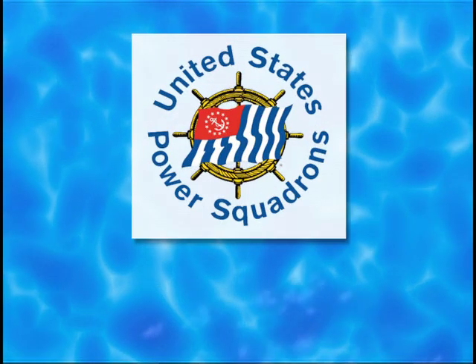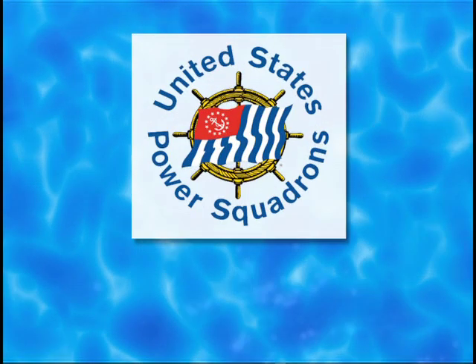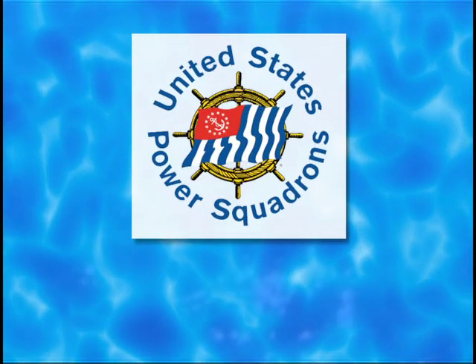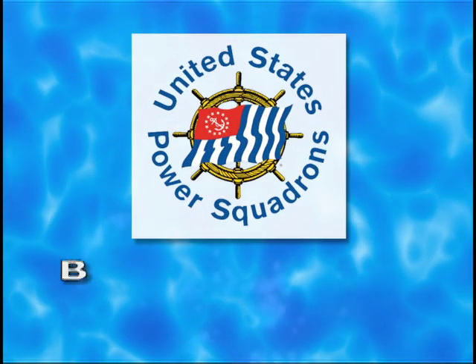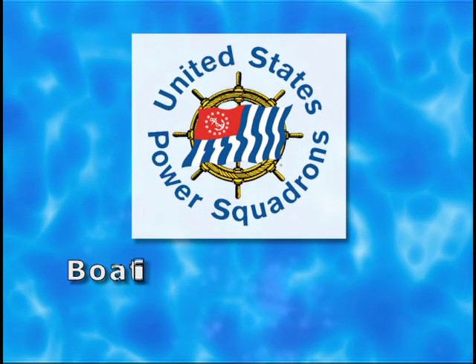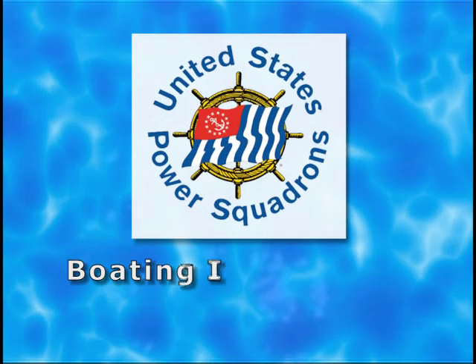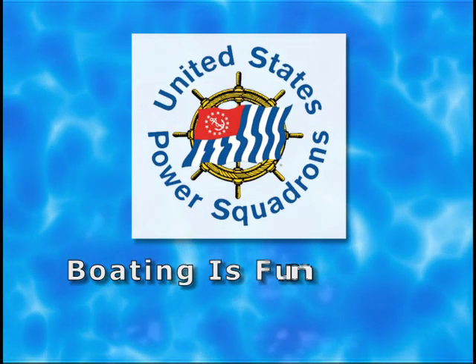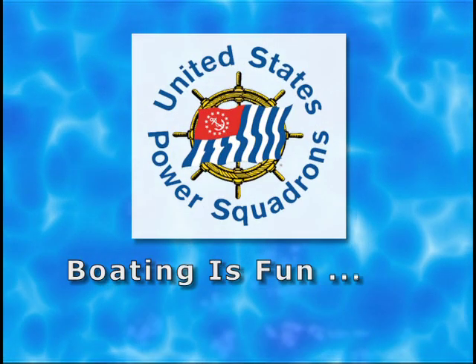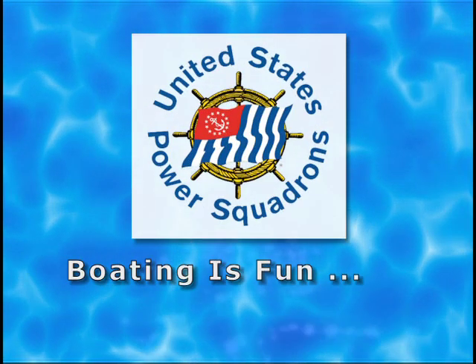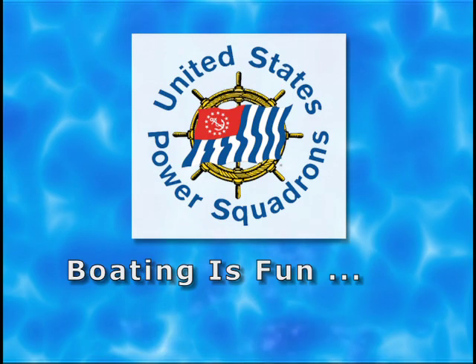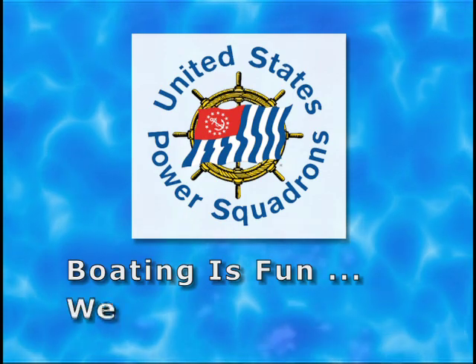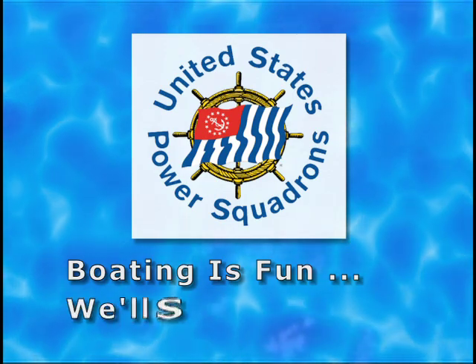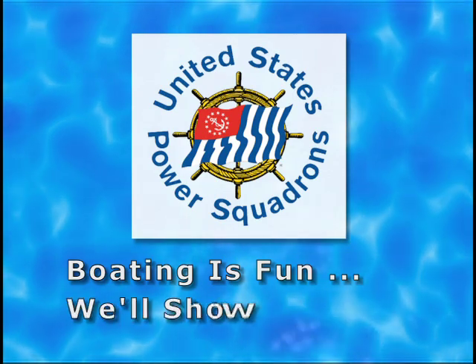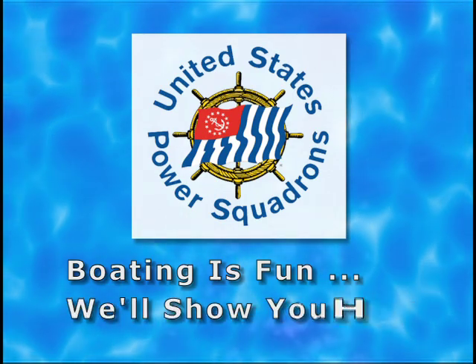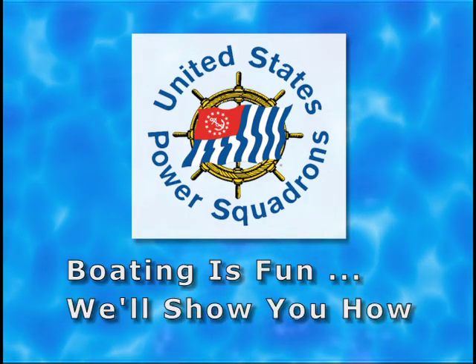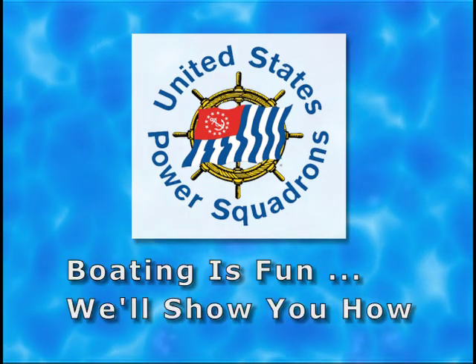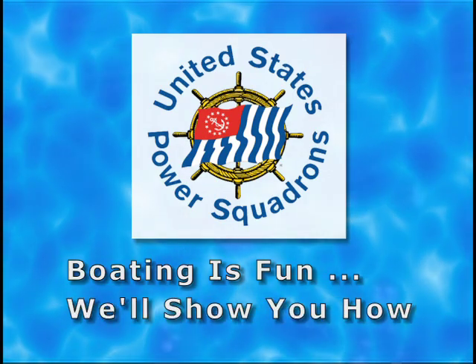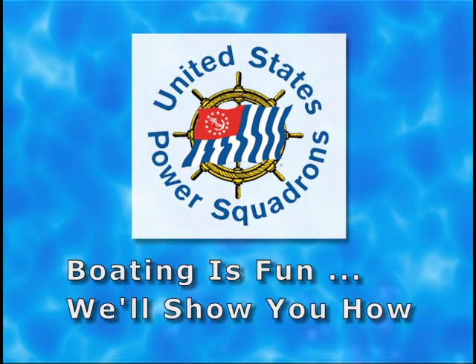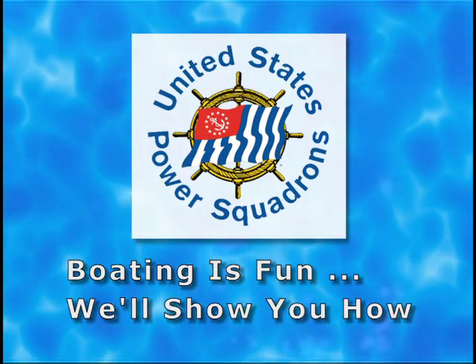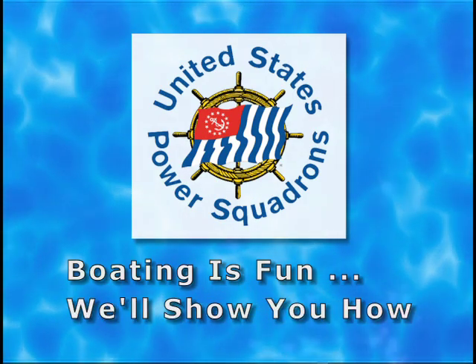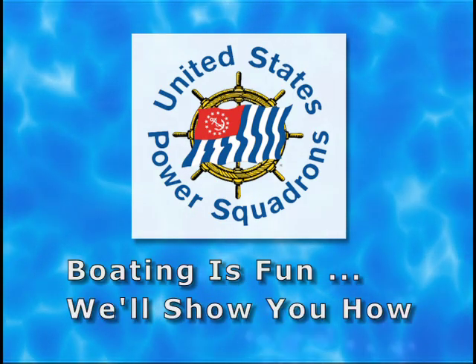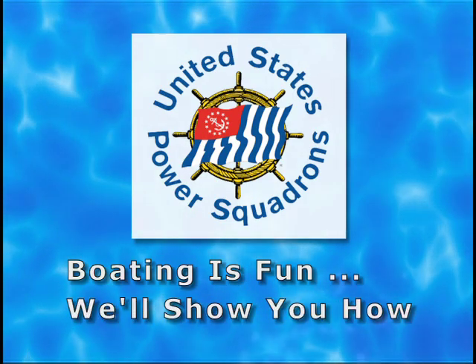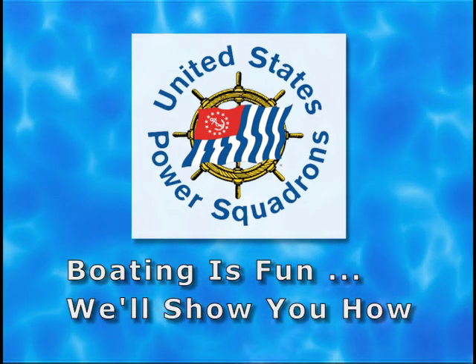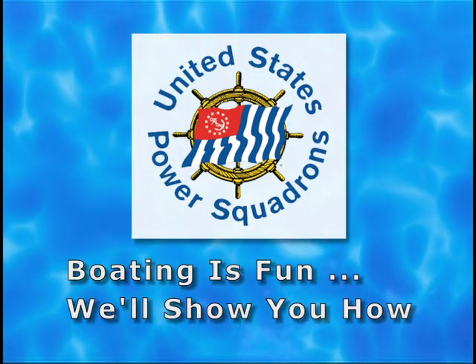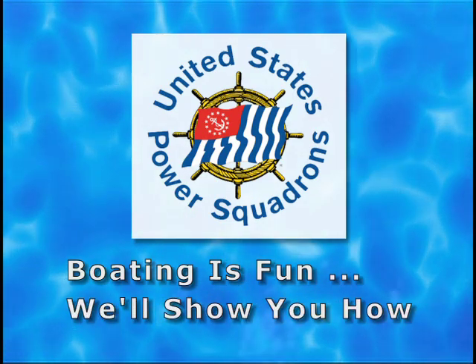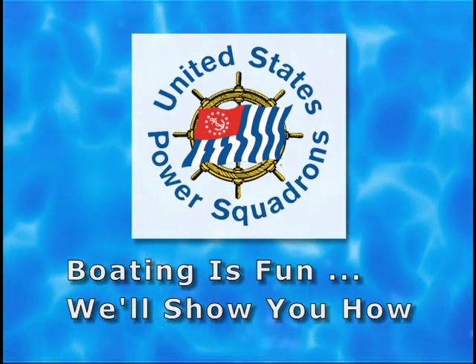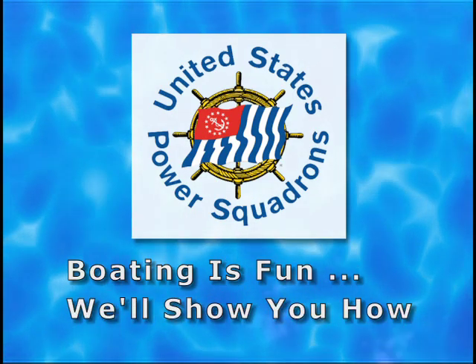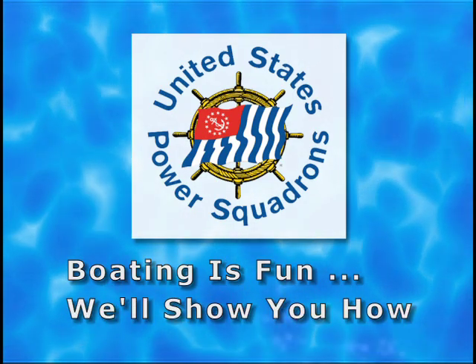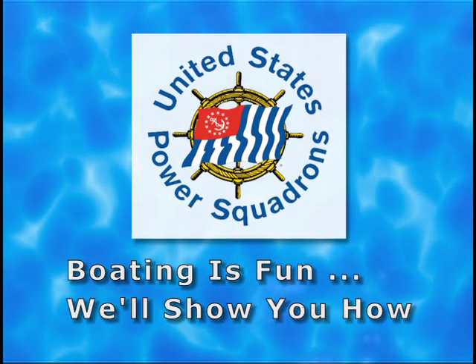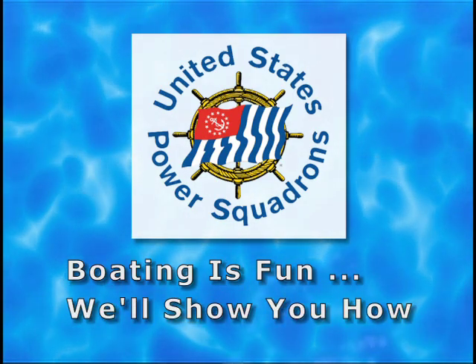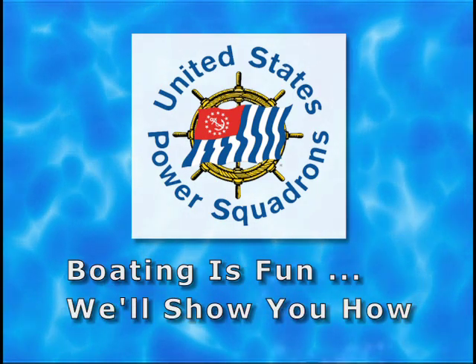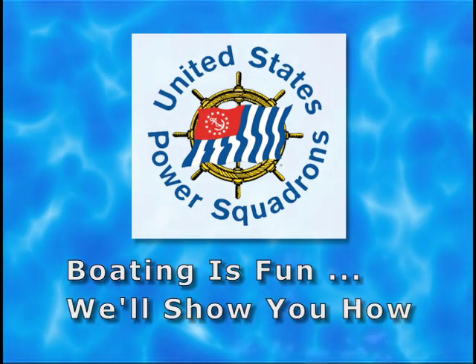This quiz is part of the United States Power Squadron's service to boating education. Boating is fun. We'll show you how.